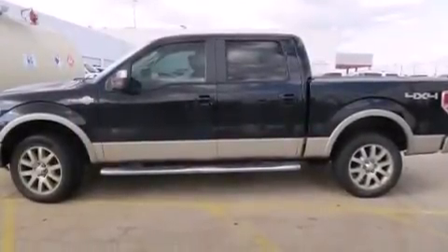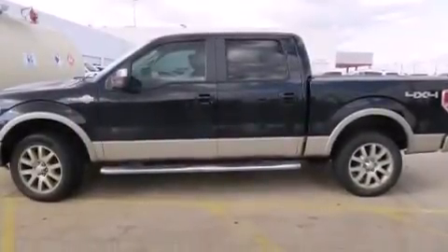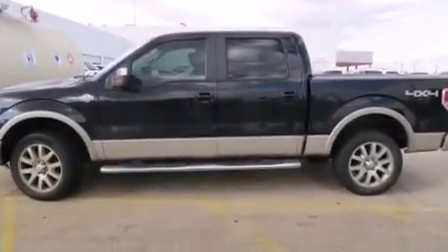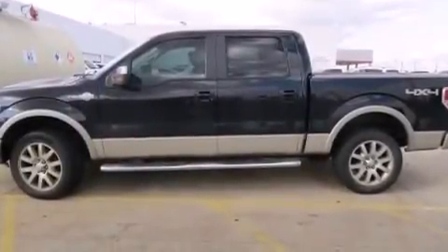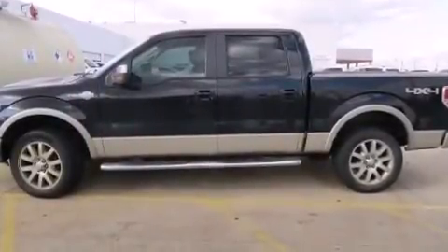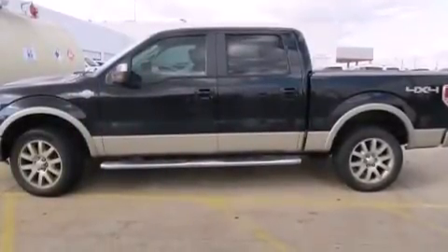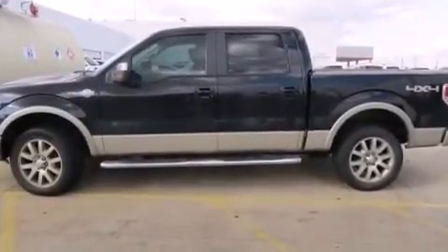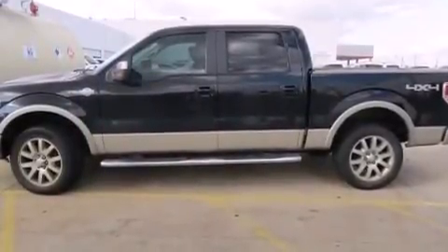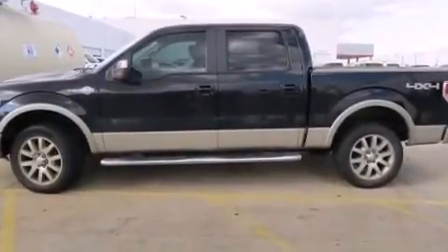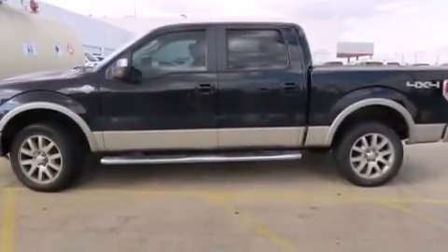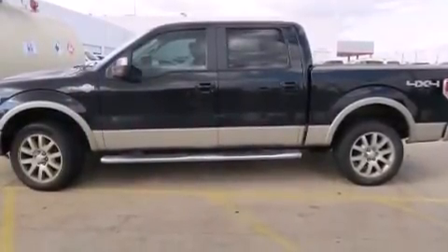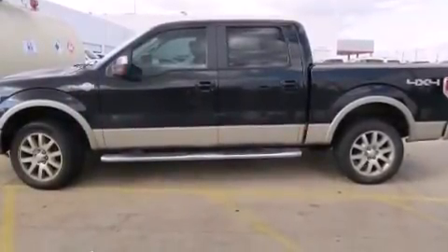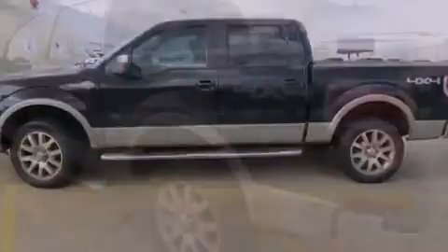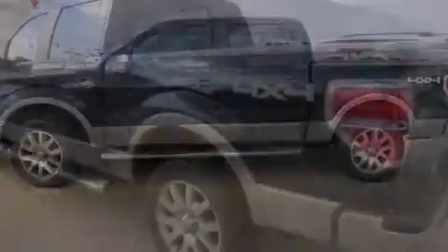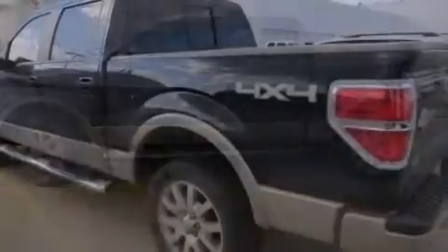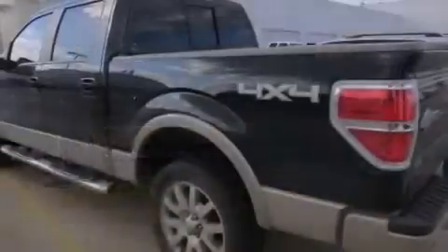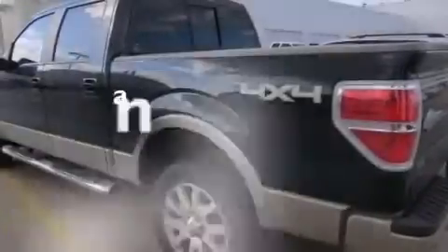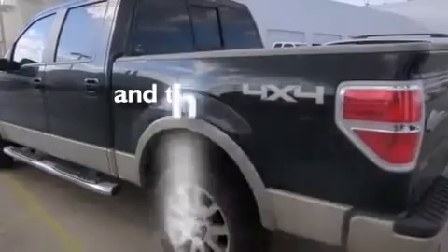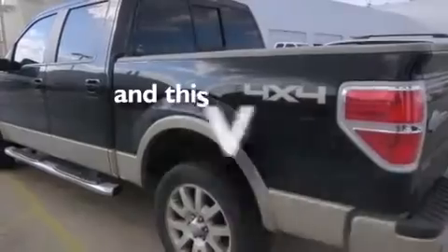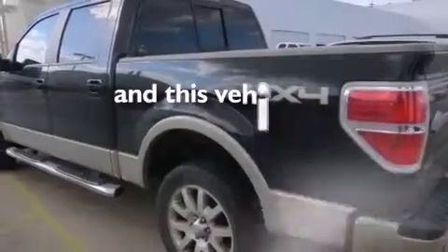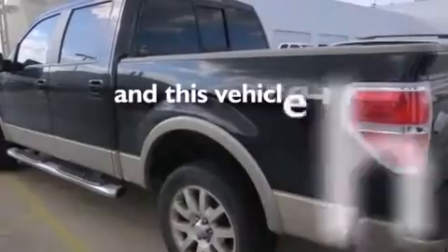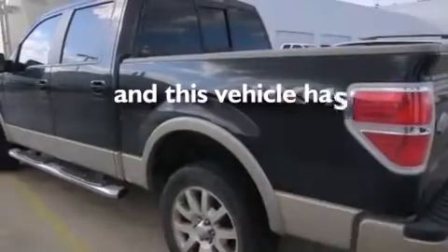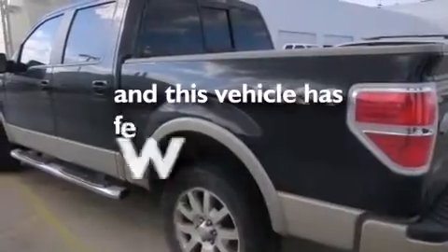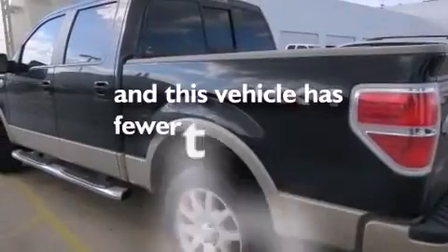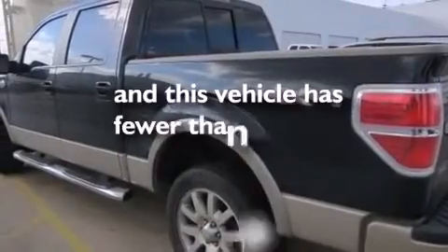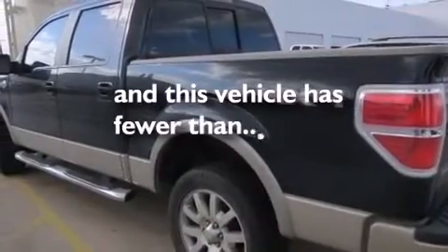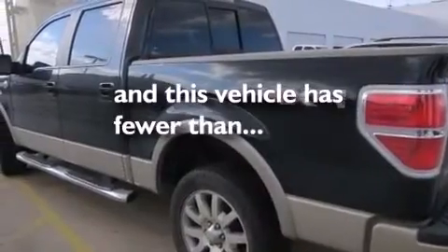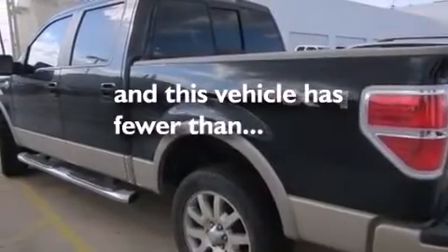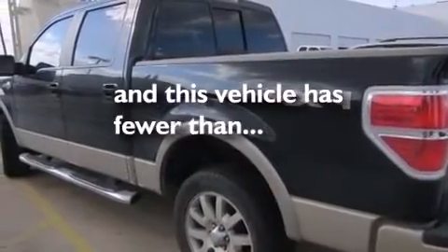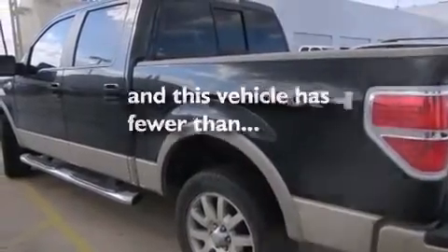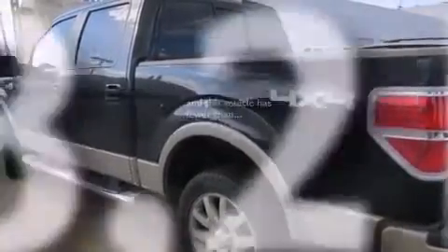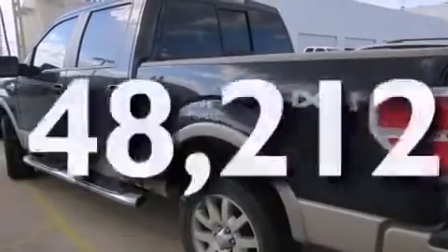A keyless entry system. And this vehicle has less than 49,000 miles.